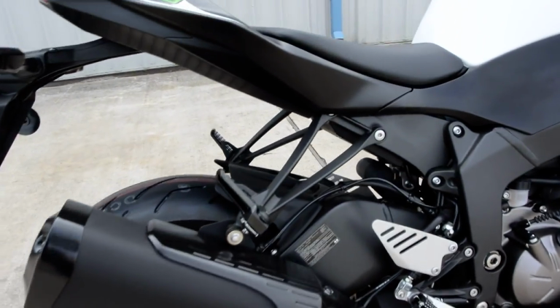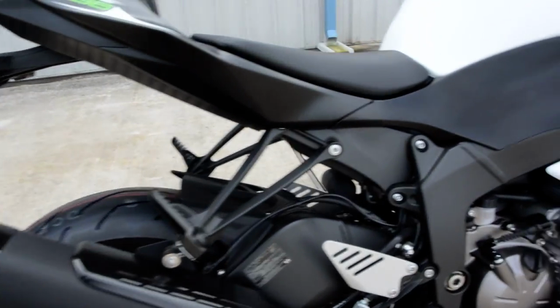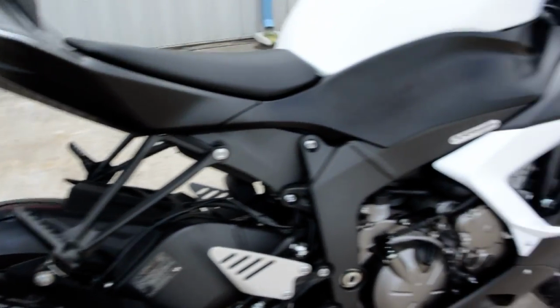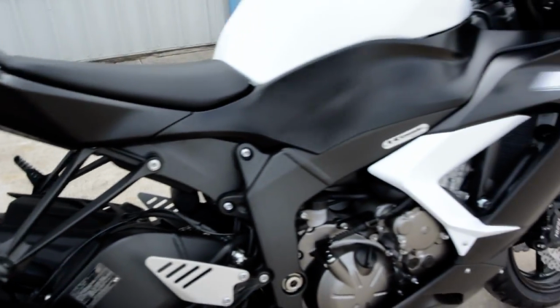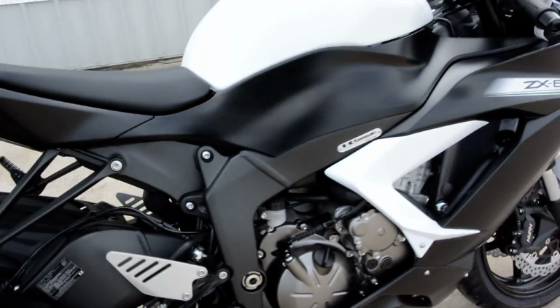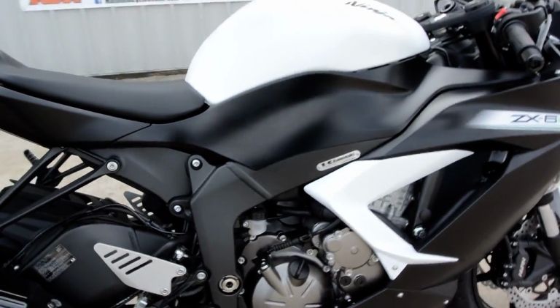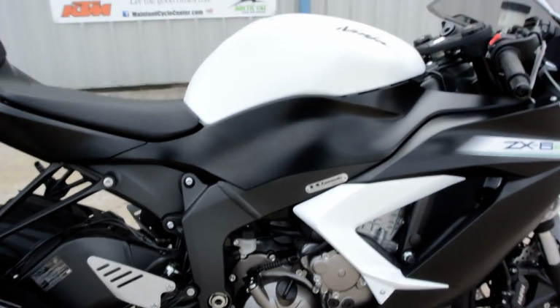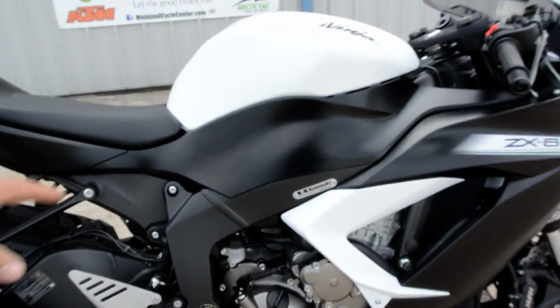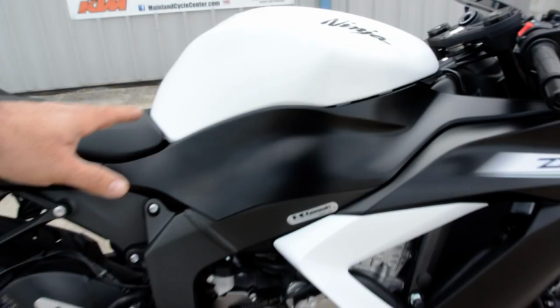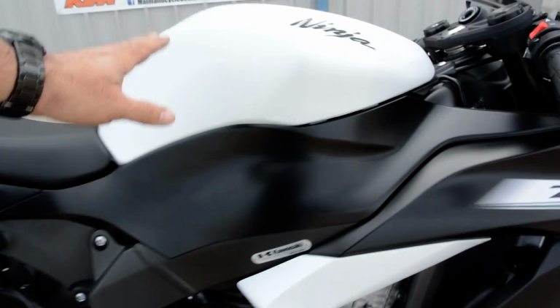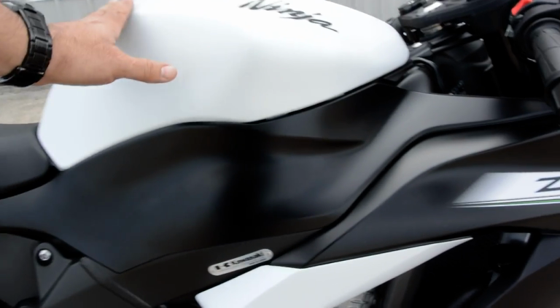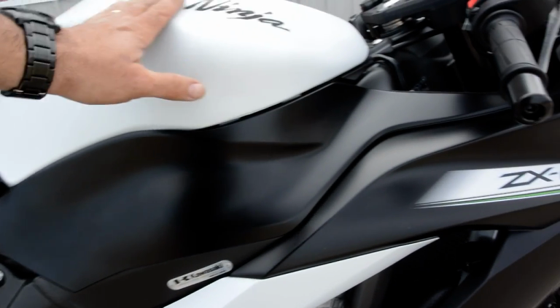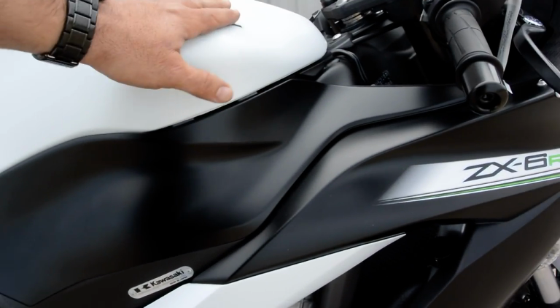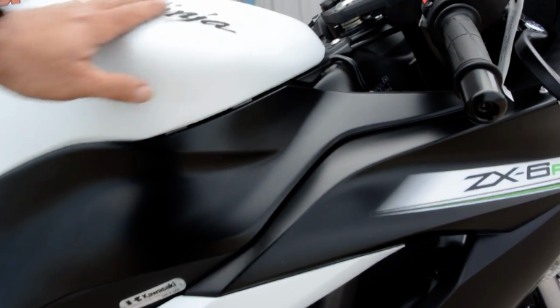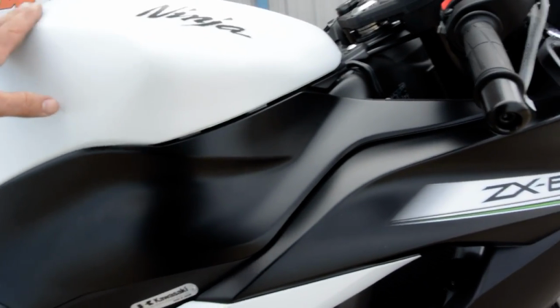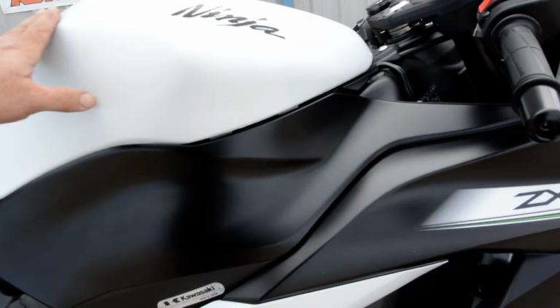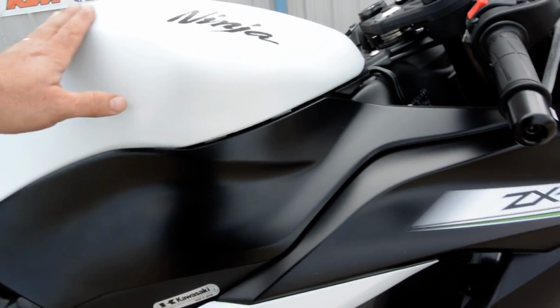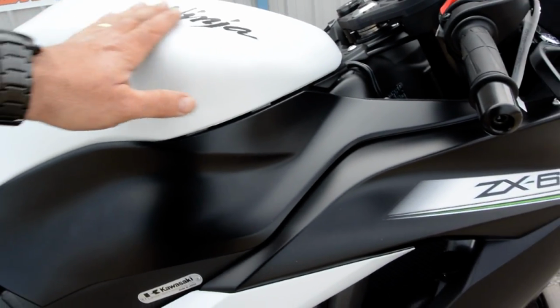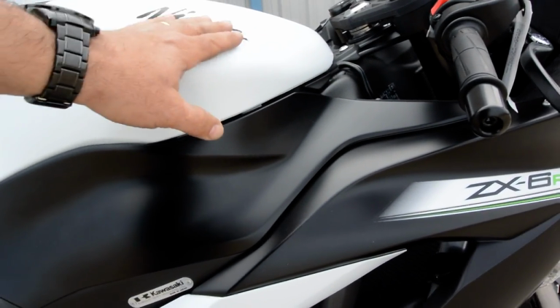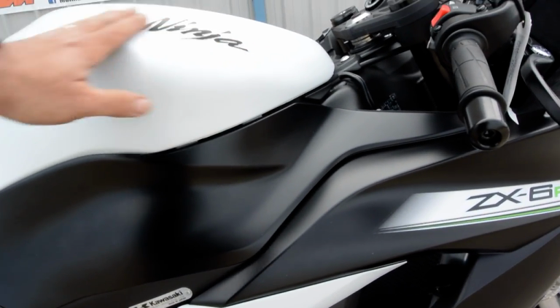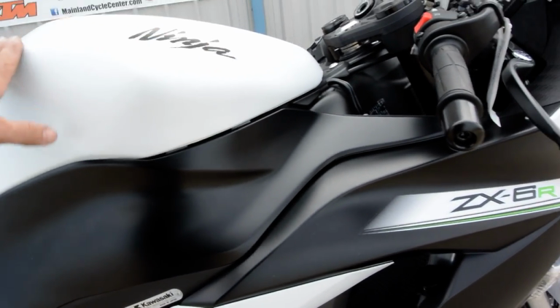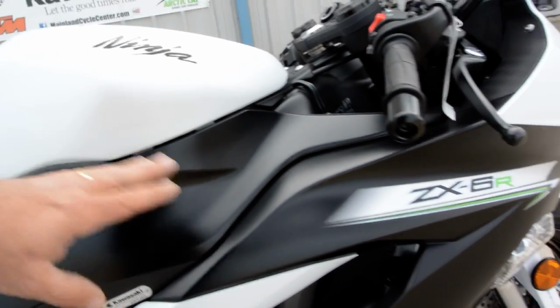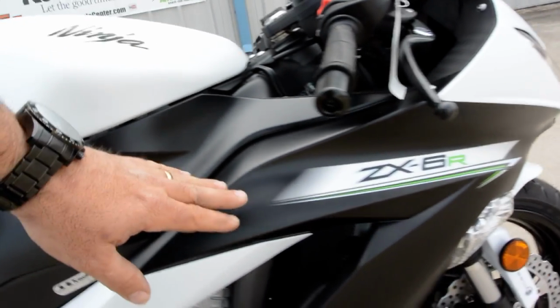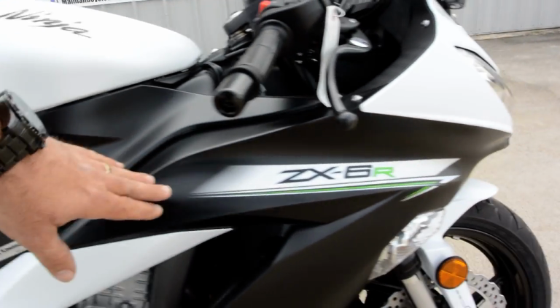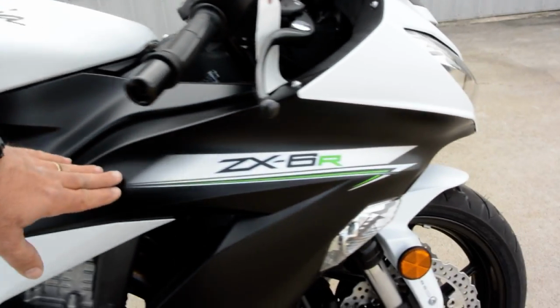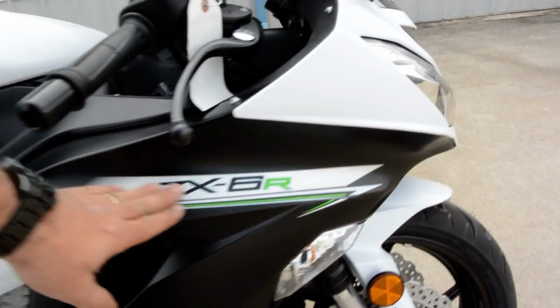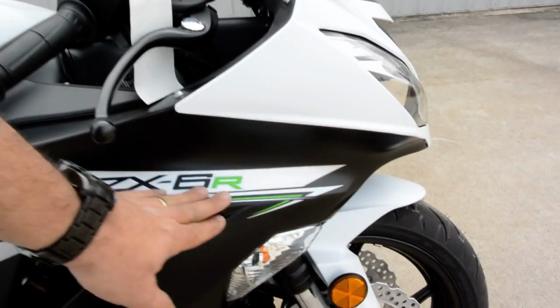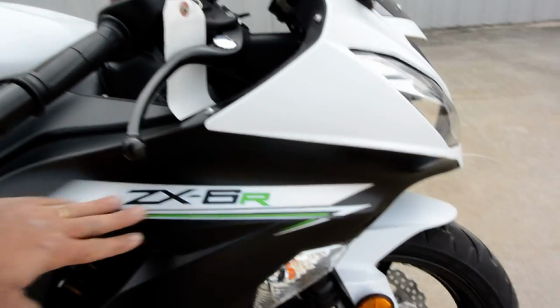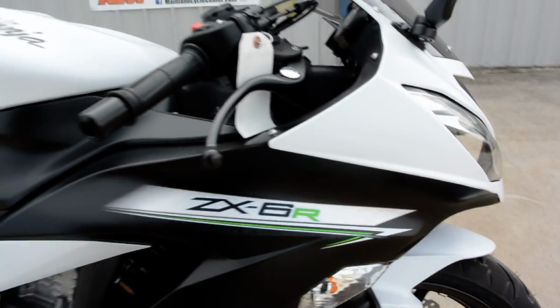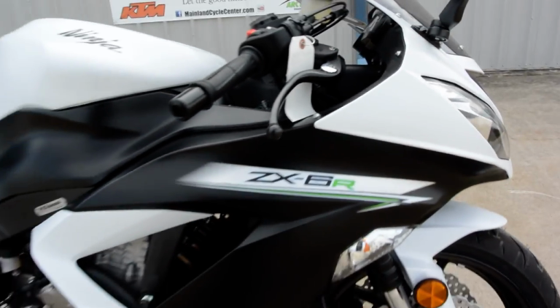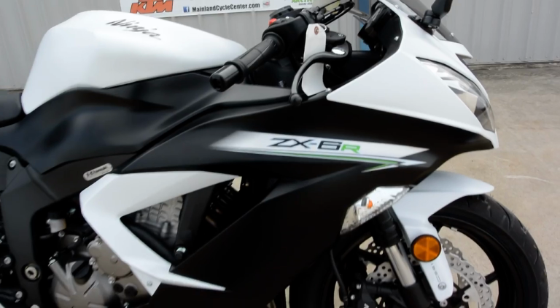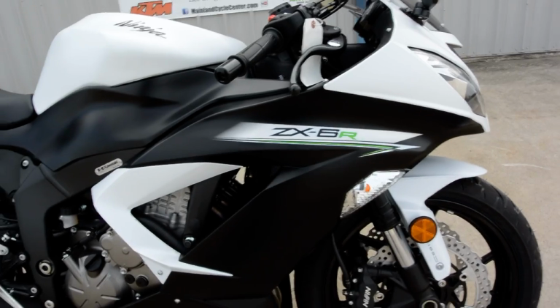This bike really looks great. It's got kind of a matte finish — a matte white with a matte black. It really looks great.